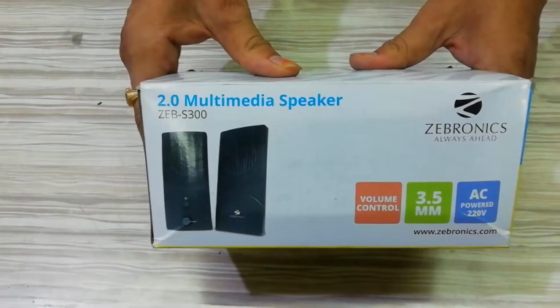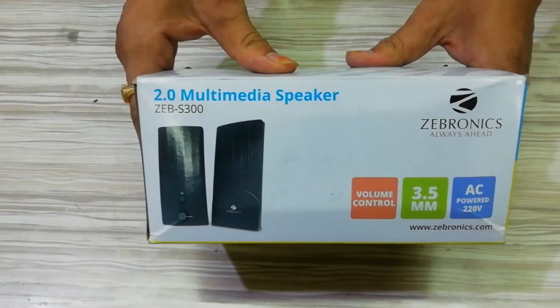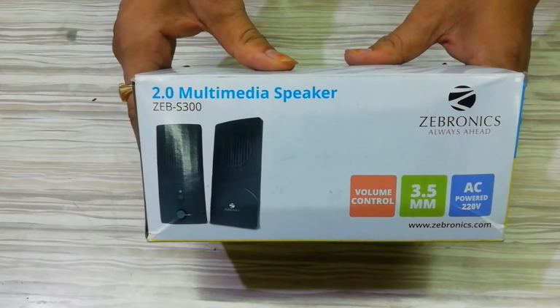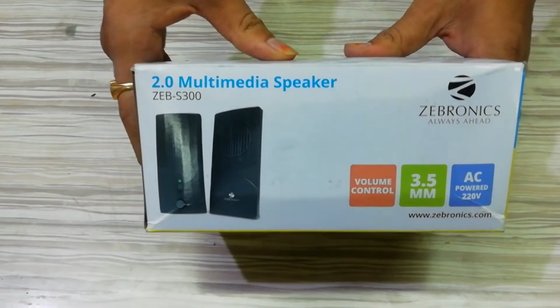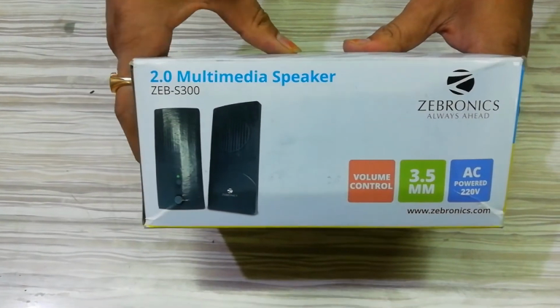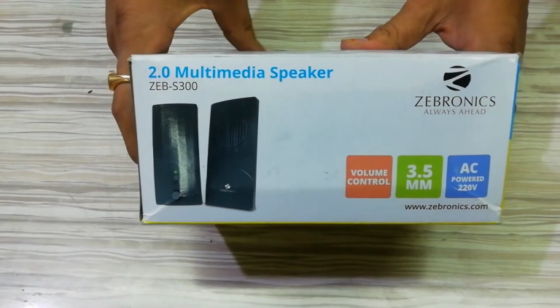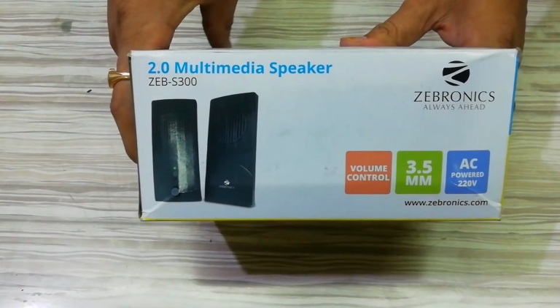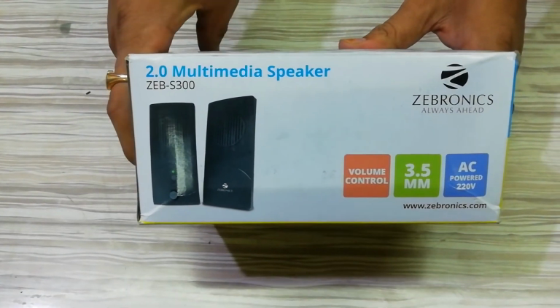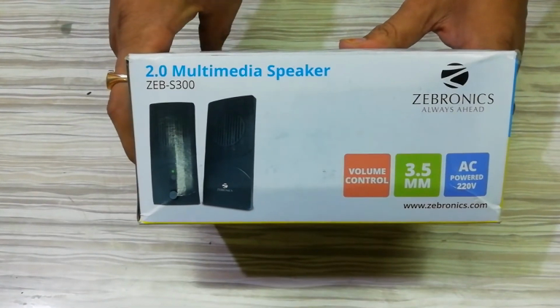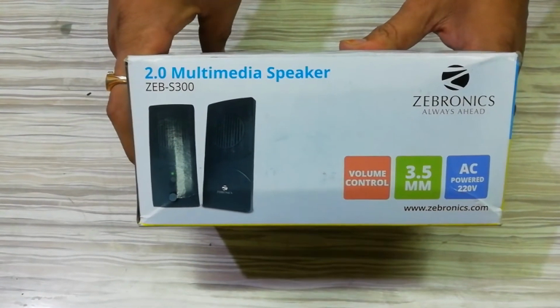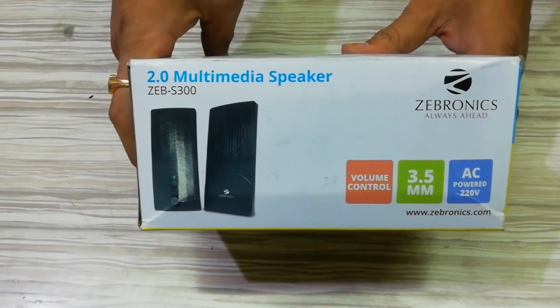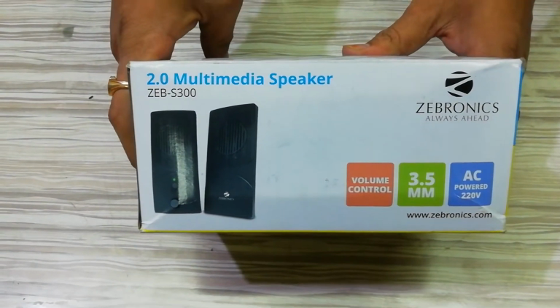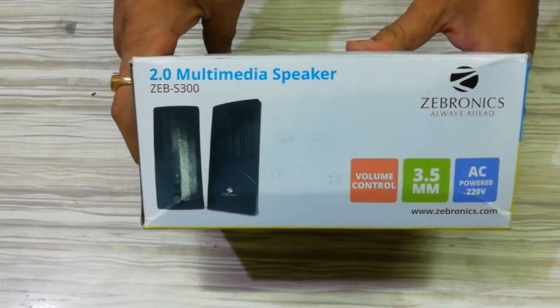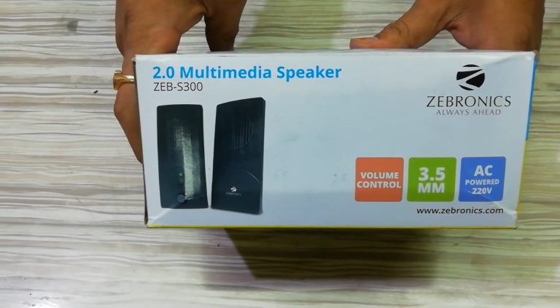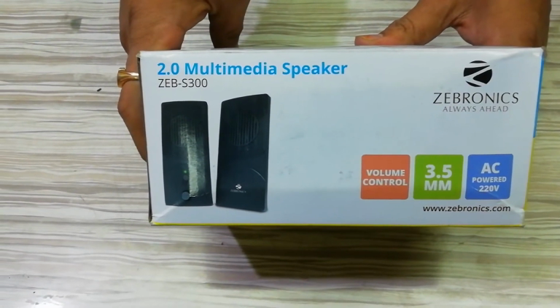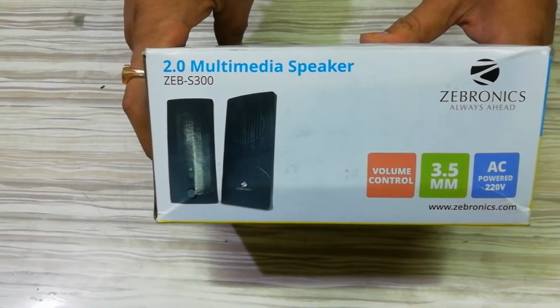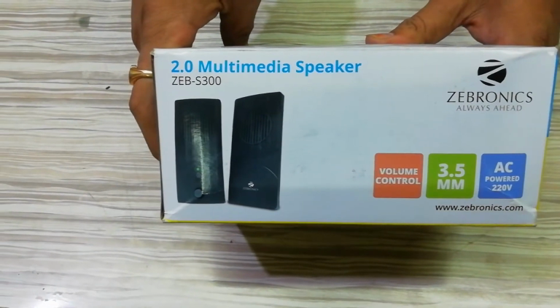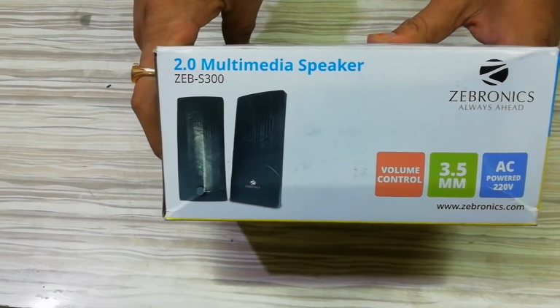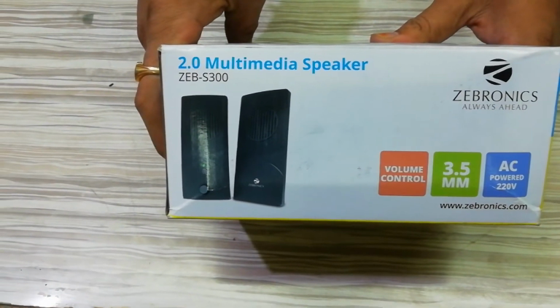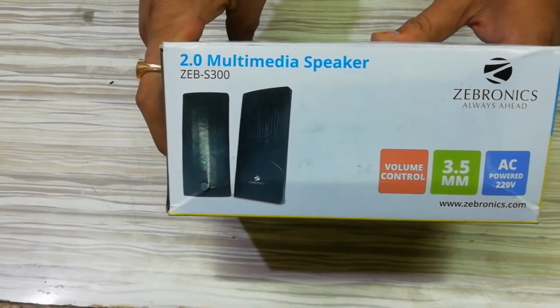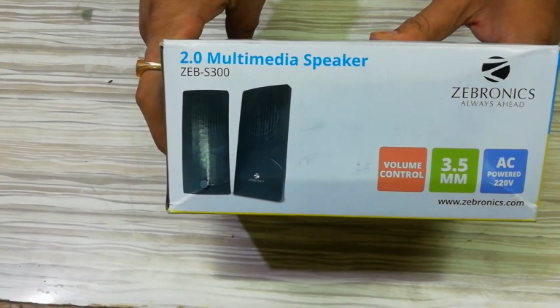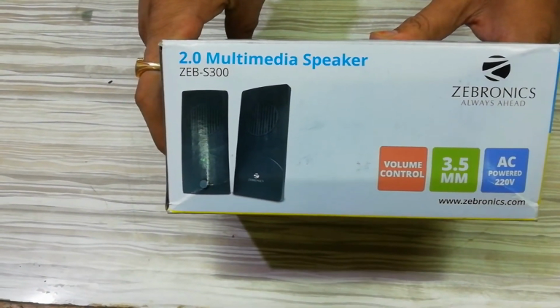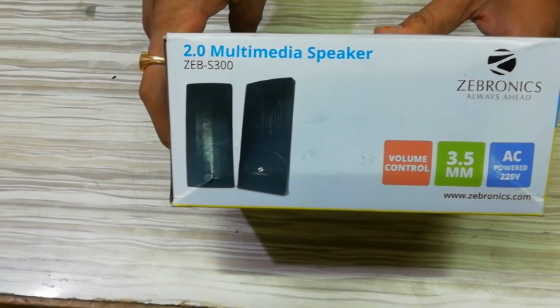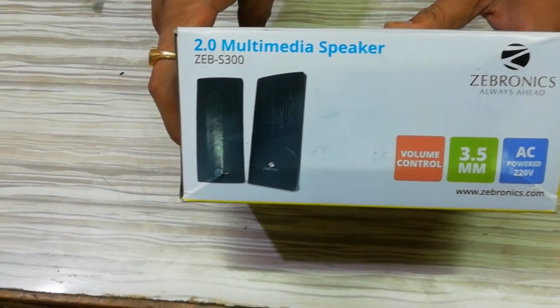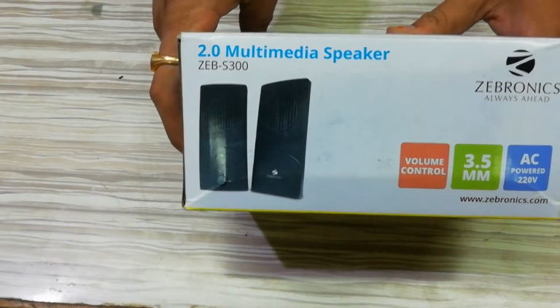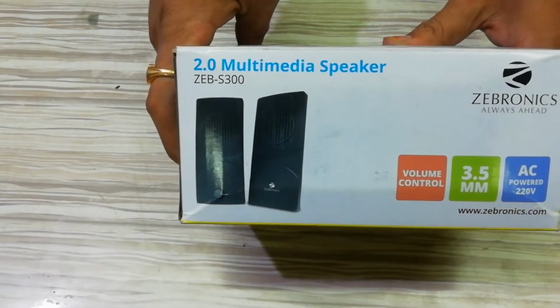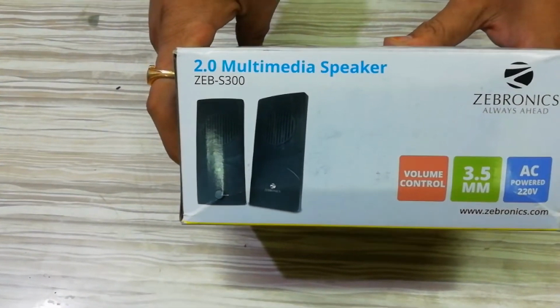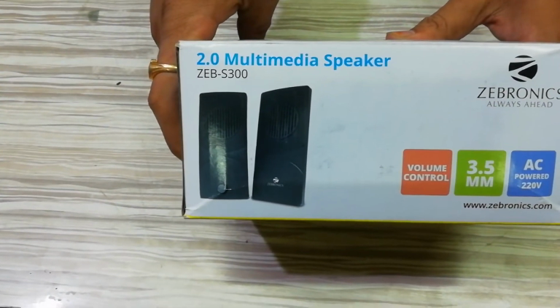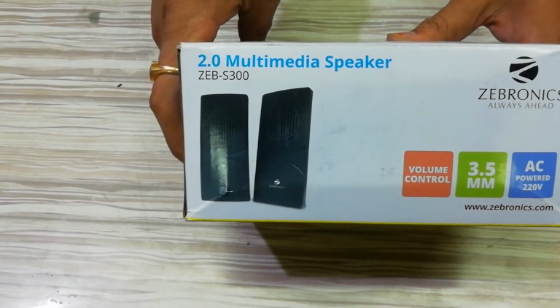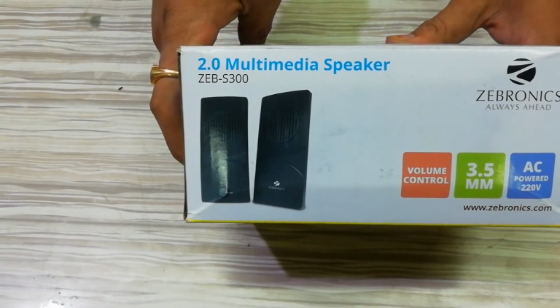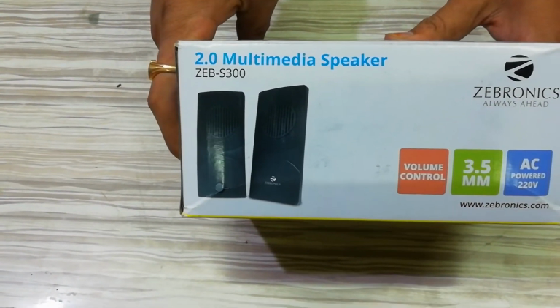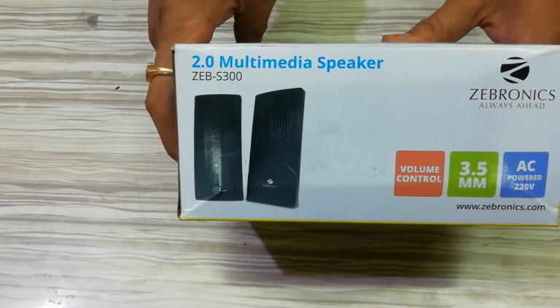Hi friends, this is Virendra. Welcome to my channel. Friends, this is my 2.0 multimeter speaker.